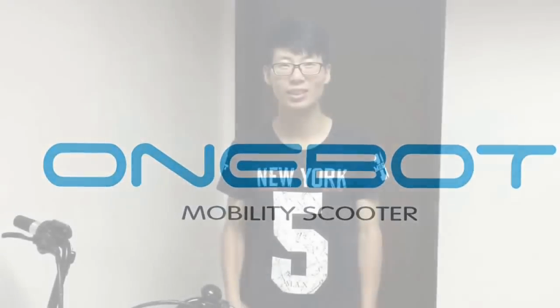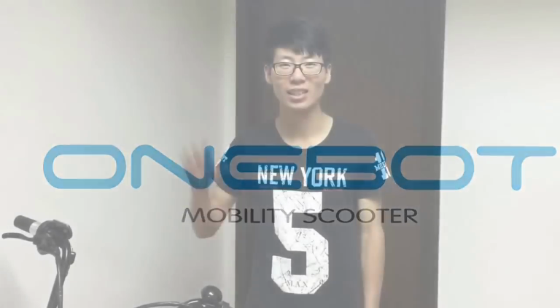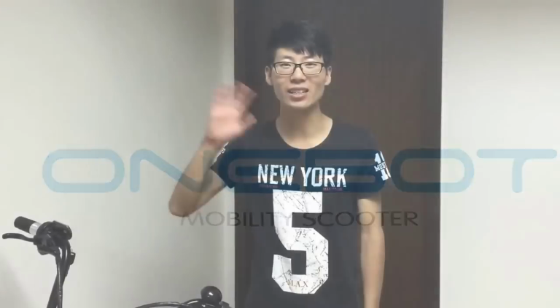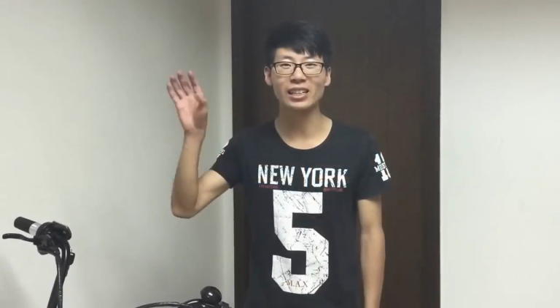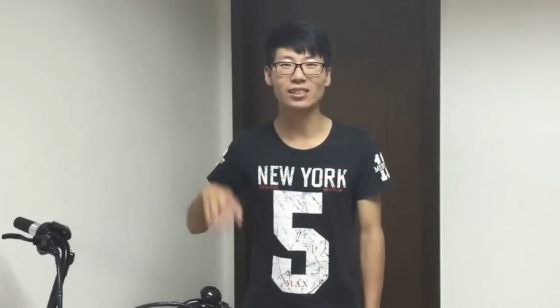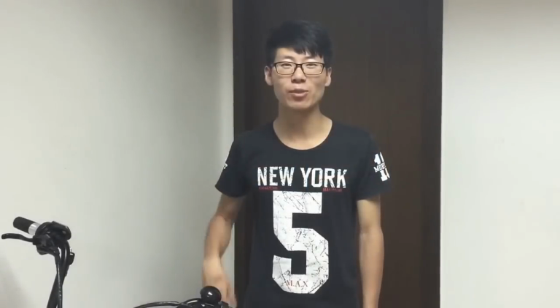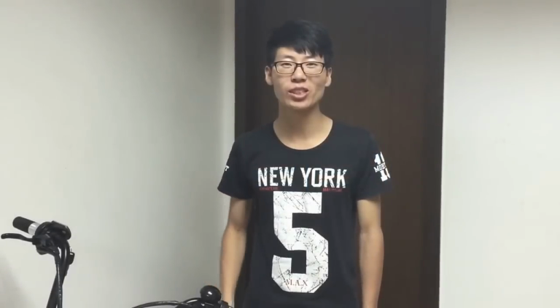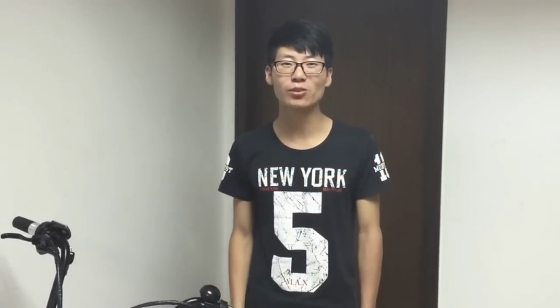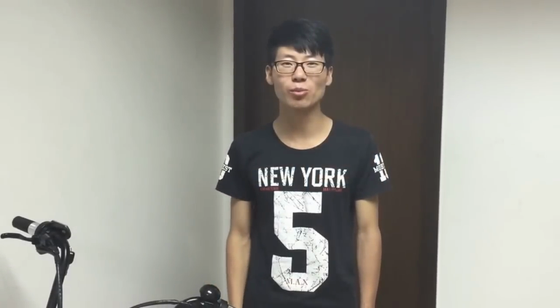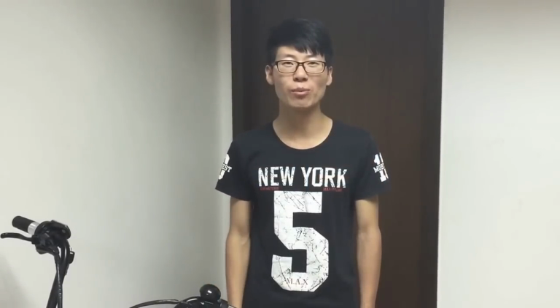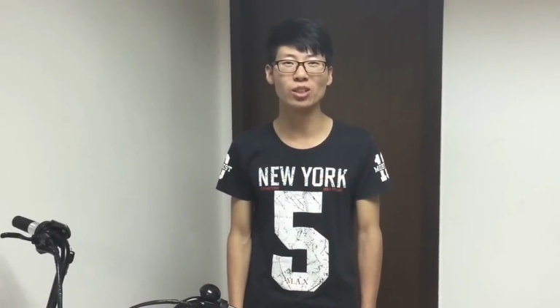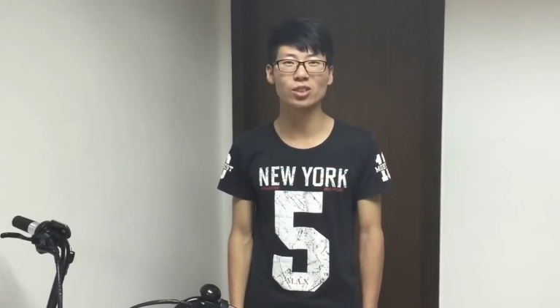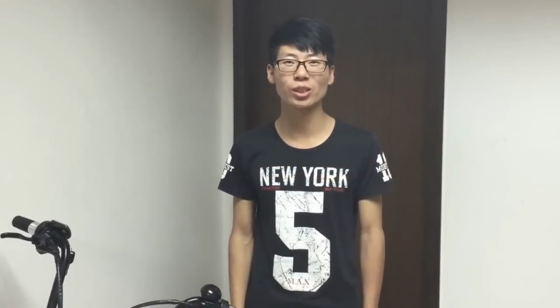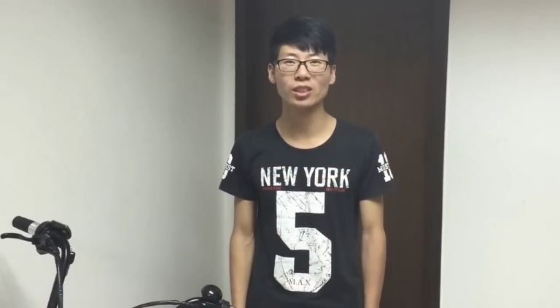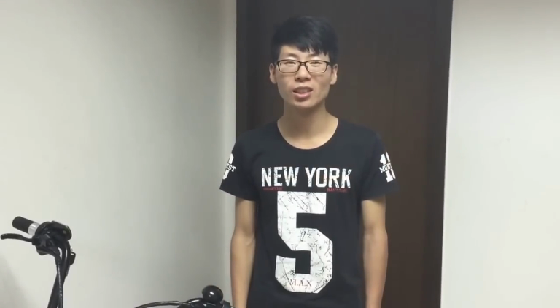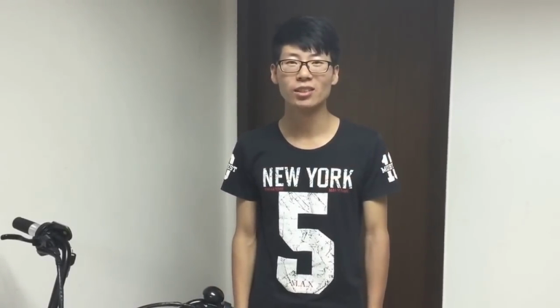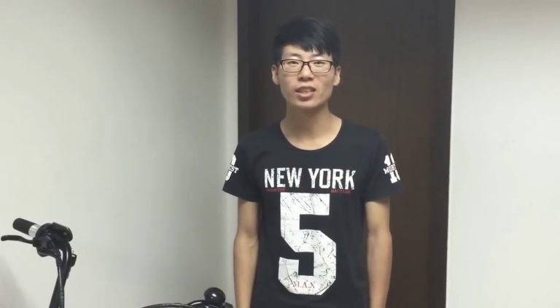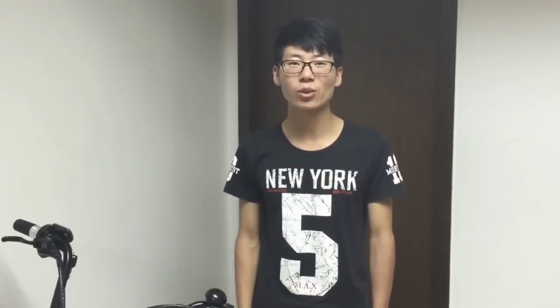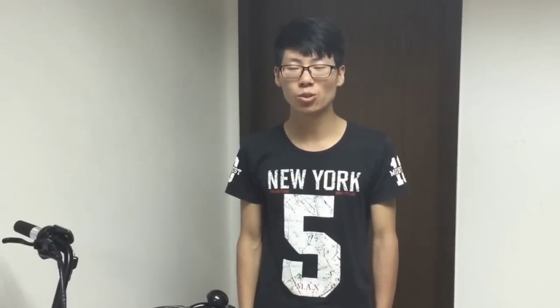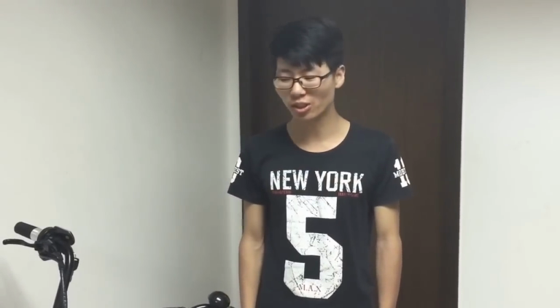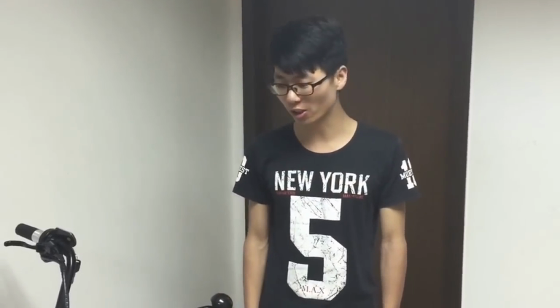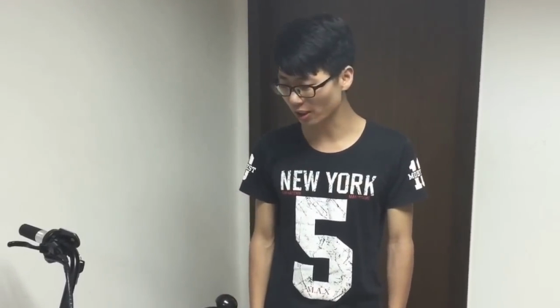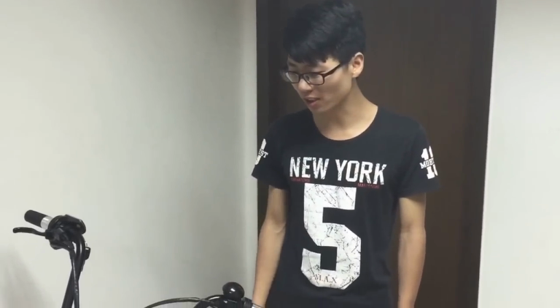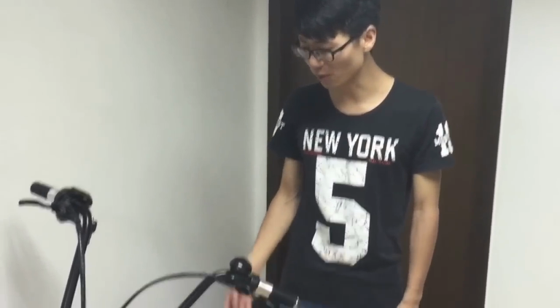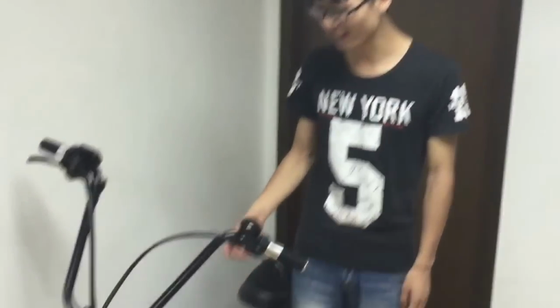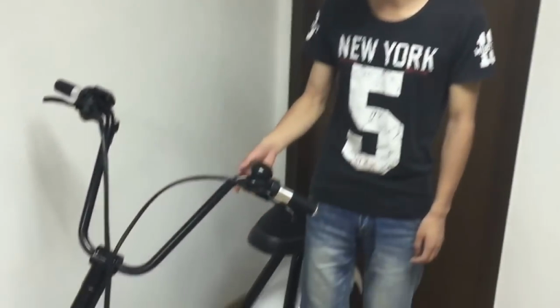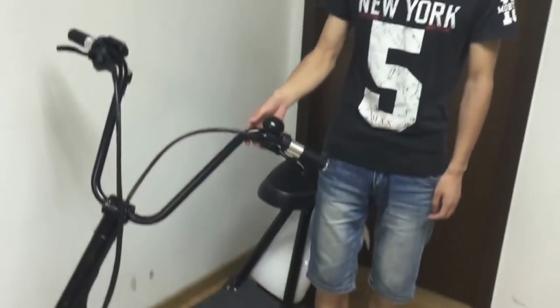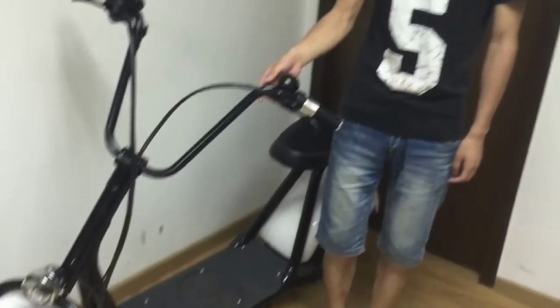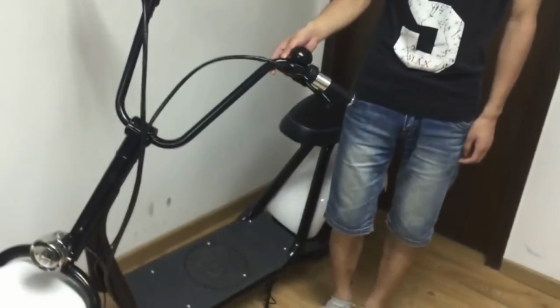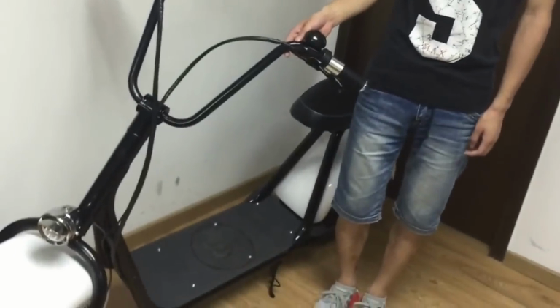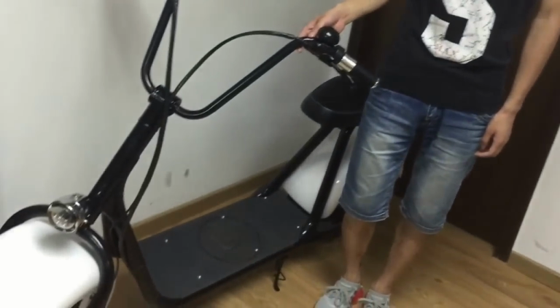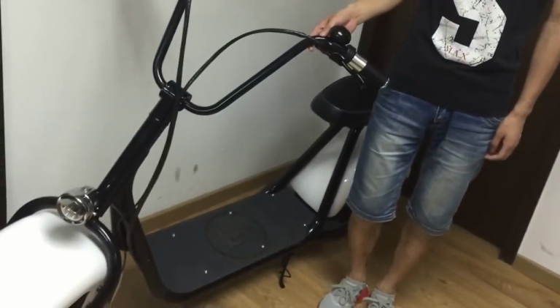Hi guys, I'm Chris from OneModel Scooter. Today I wanted to share with you this Fender Terce electric scooter.